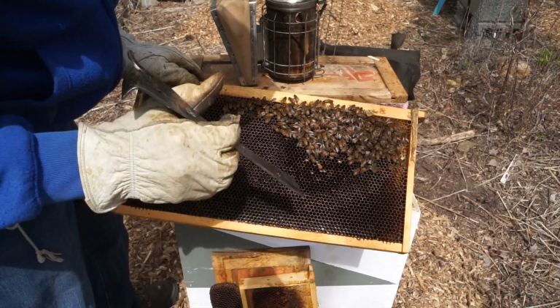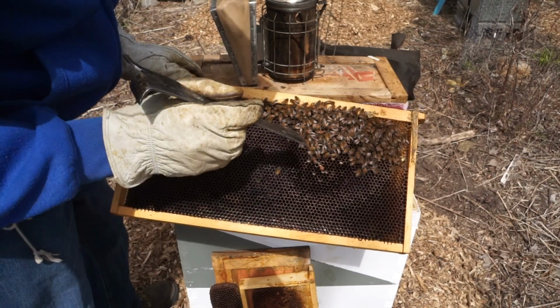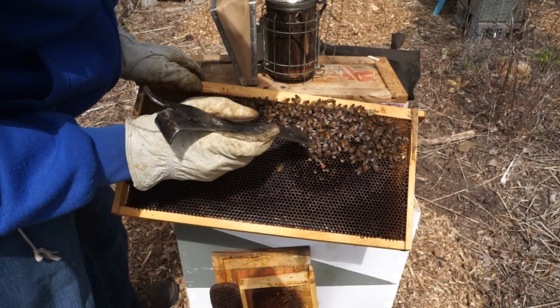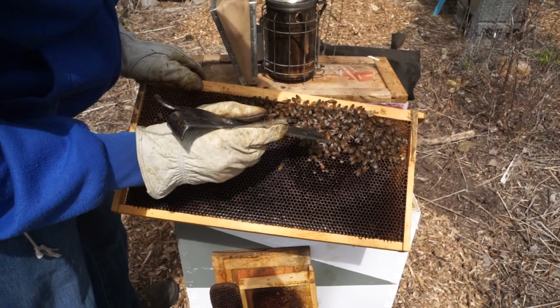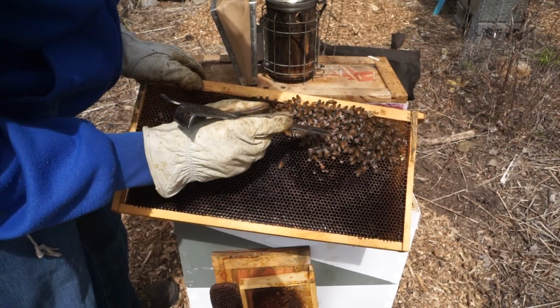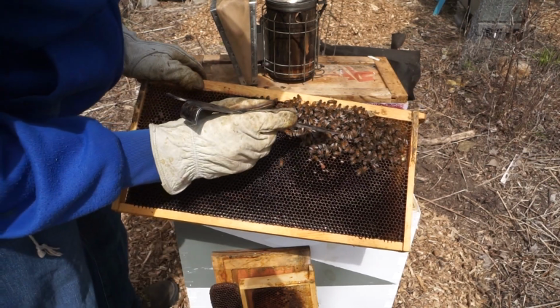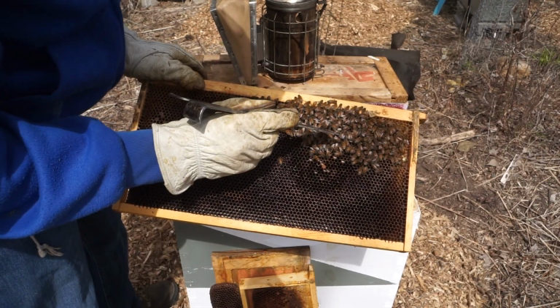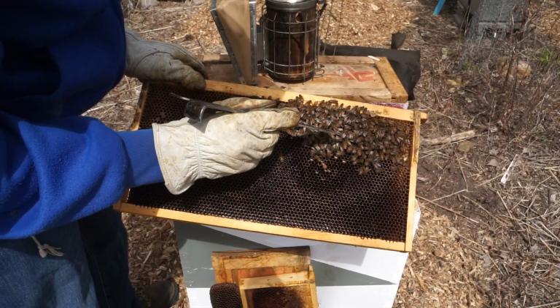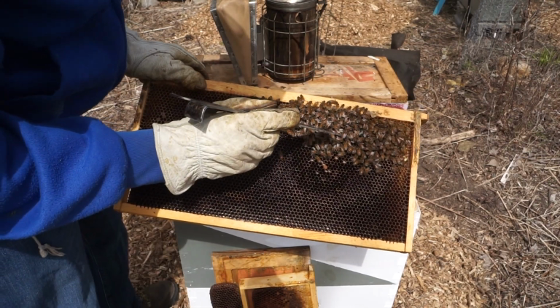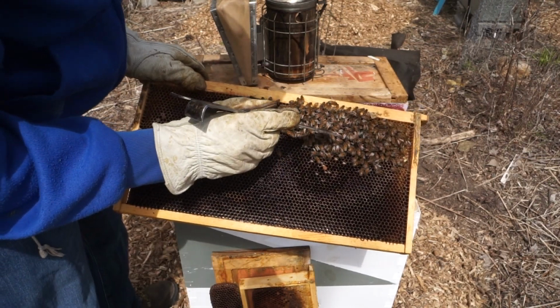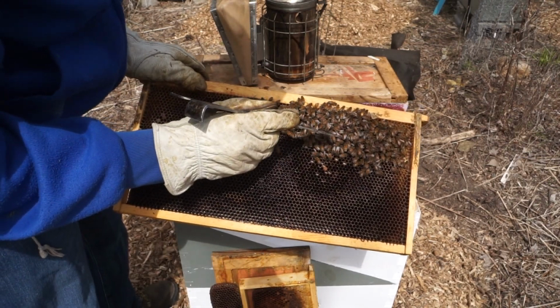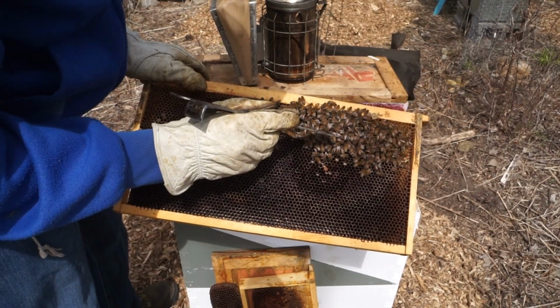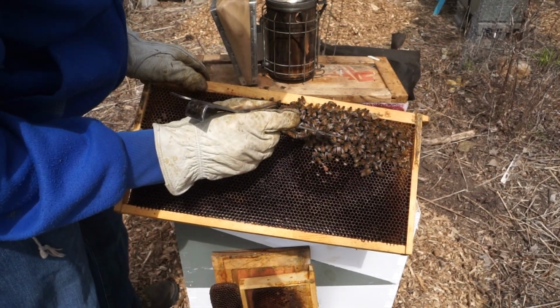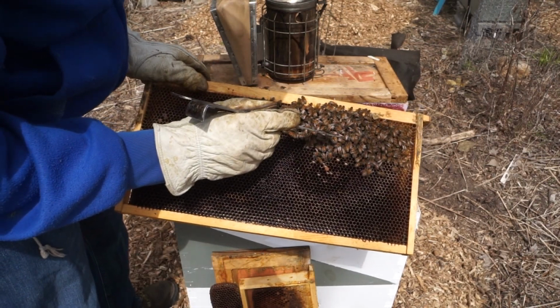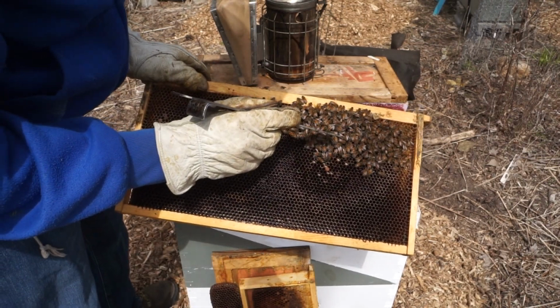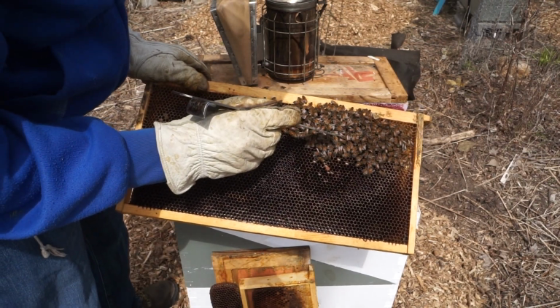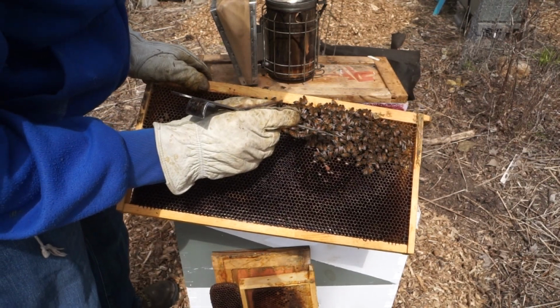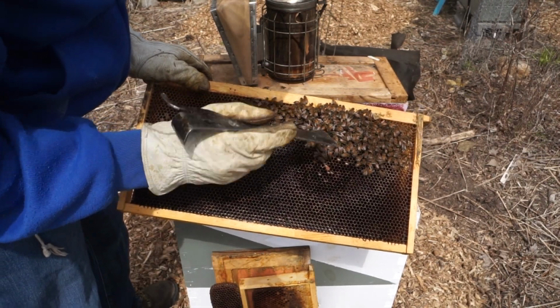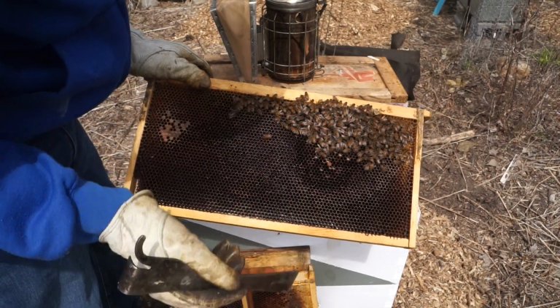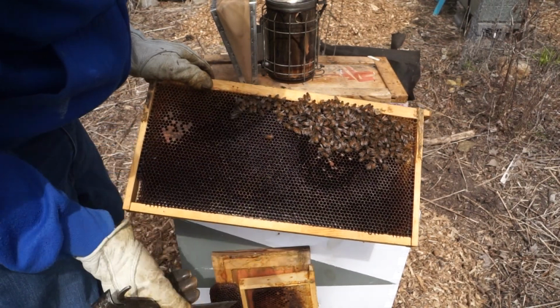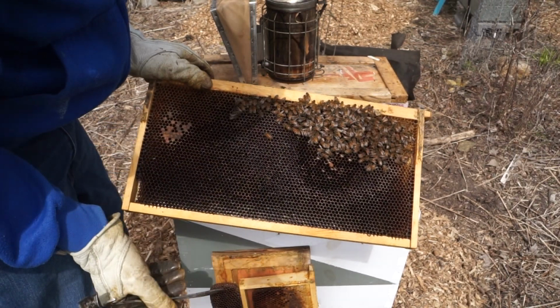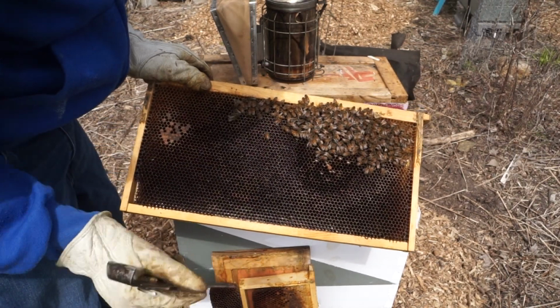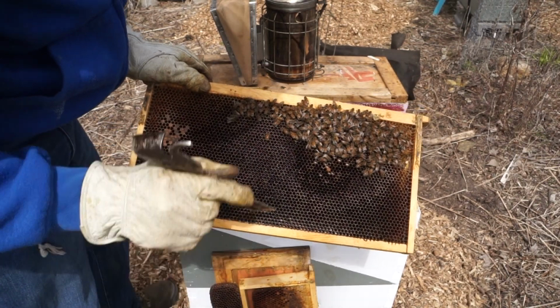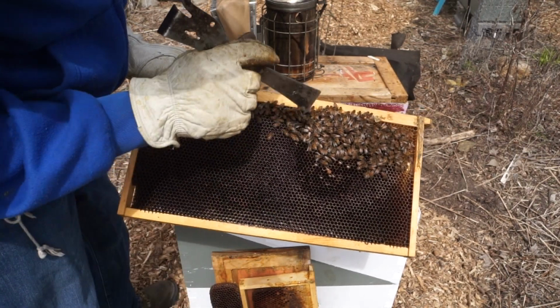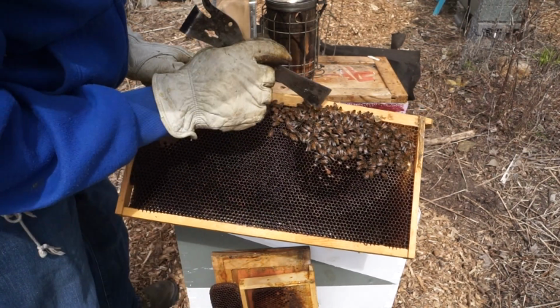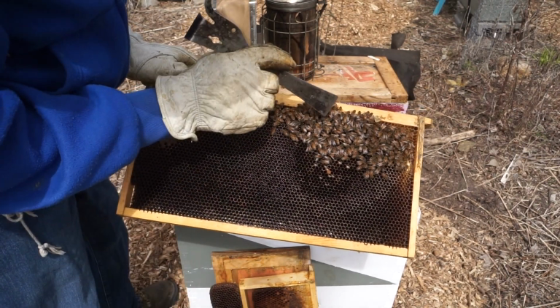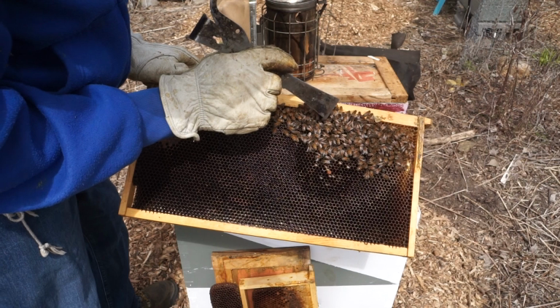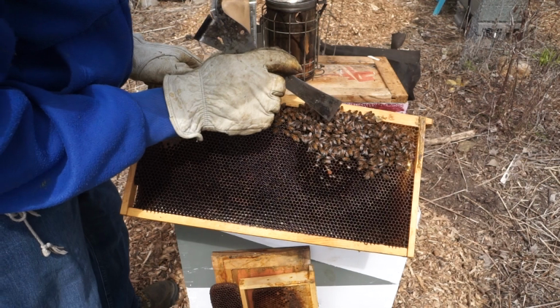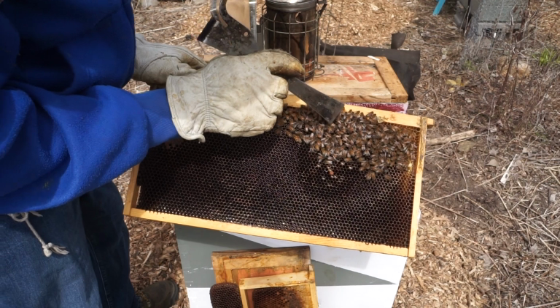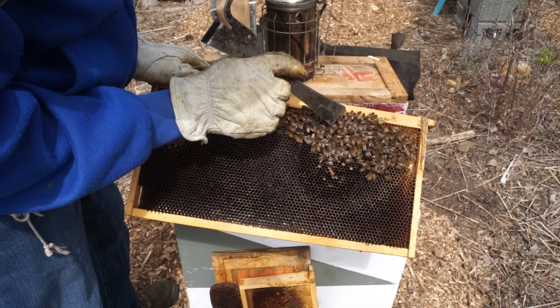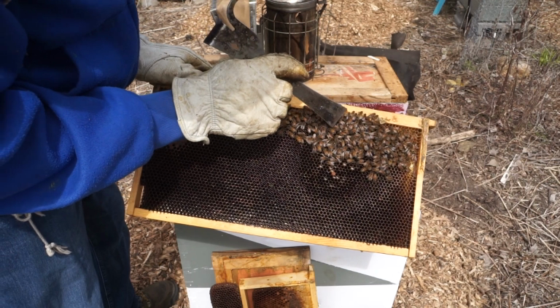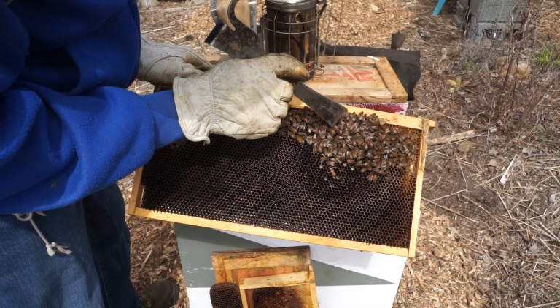And there's the queen right there, right under the hive tool.